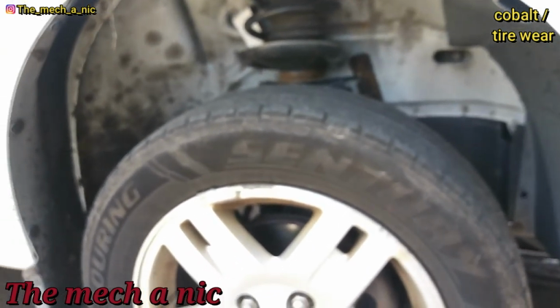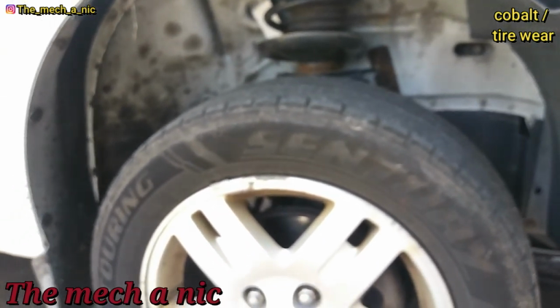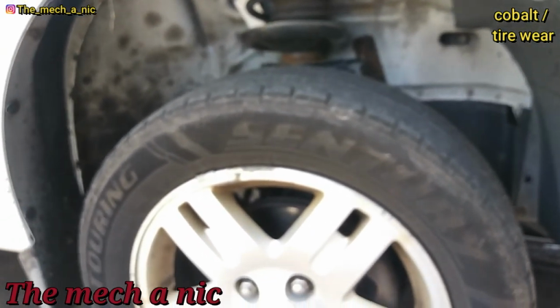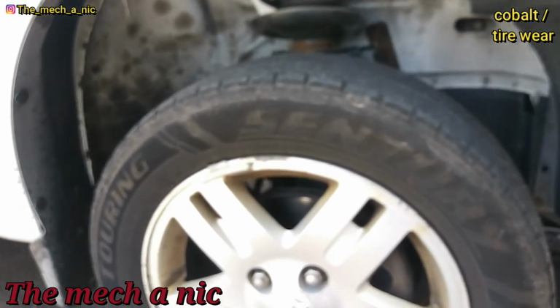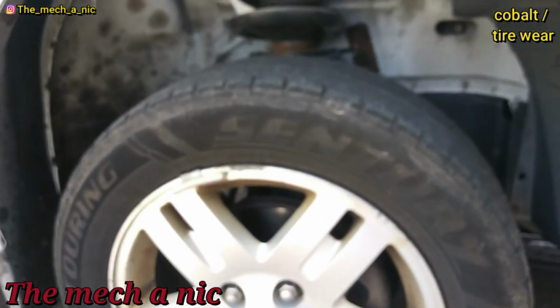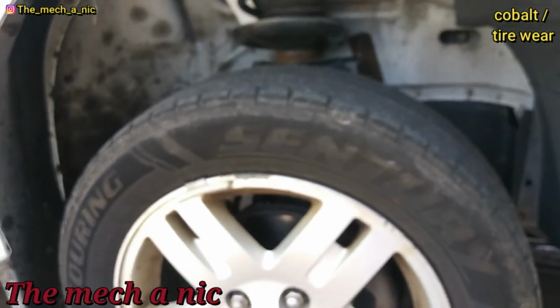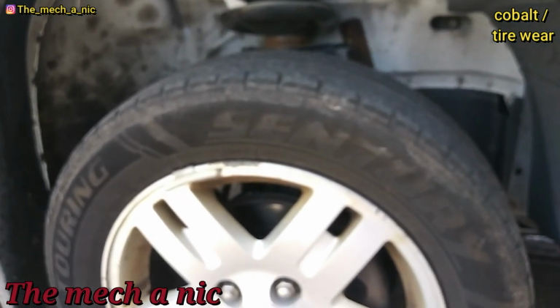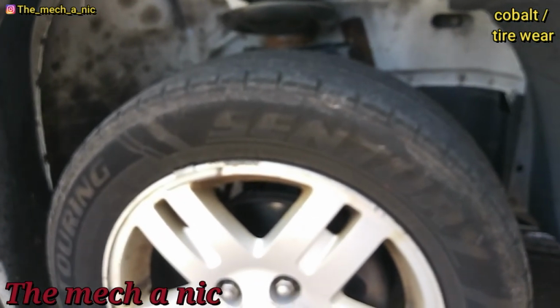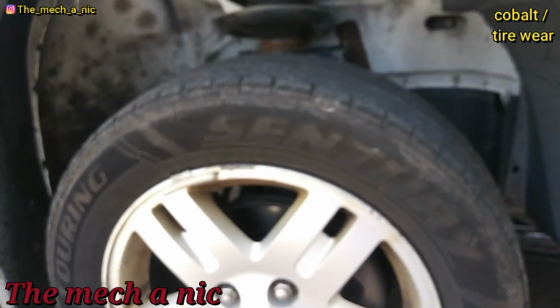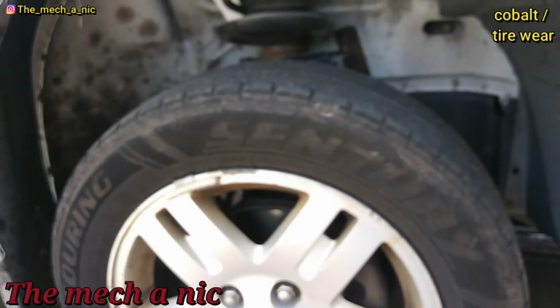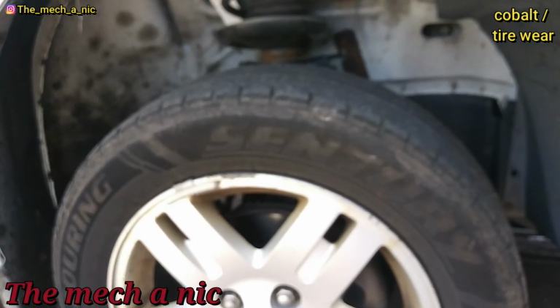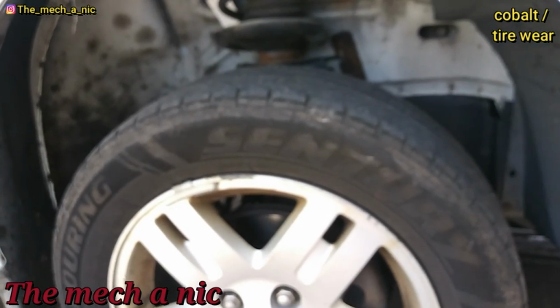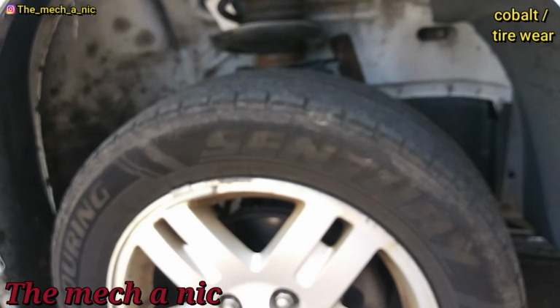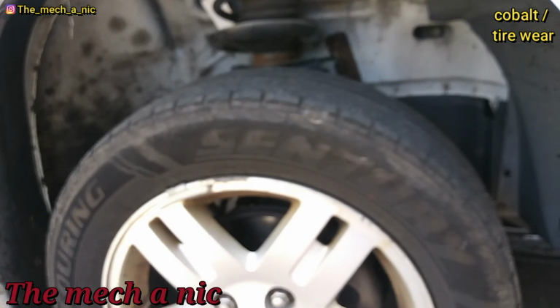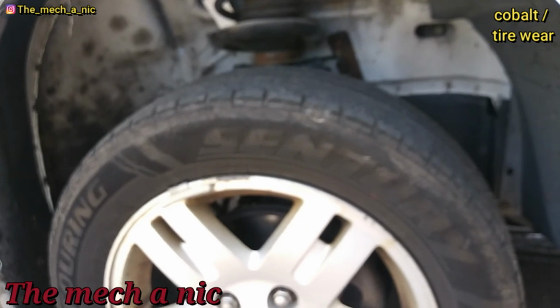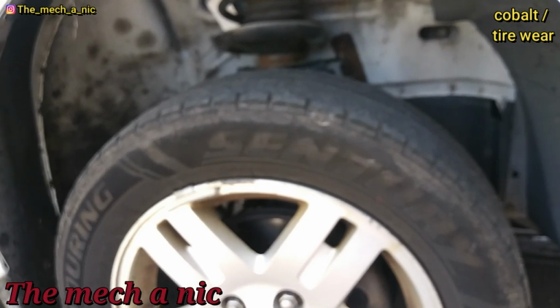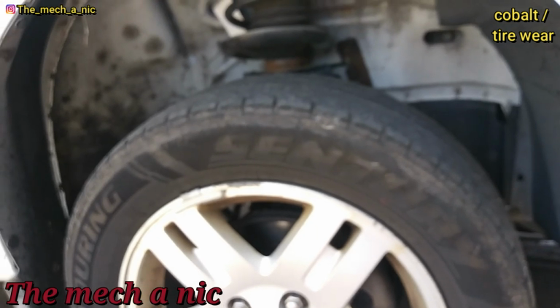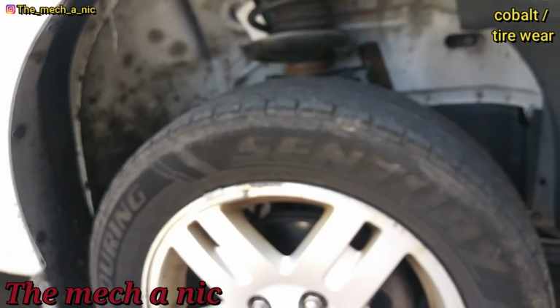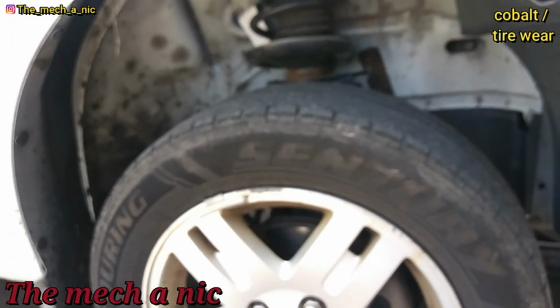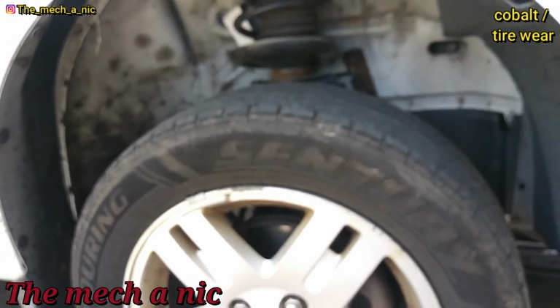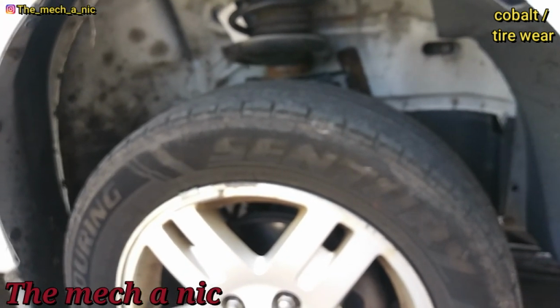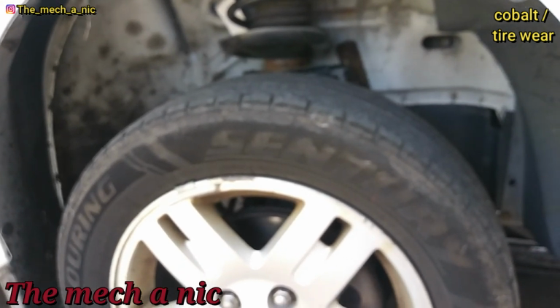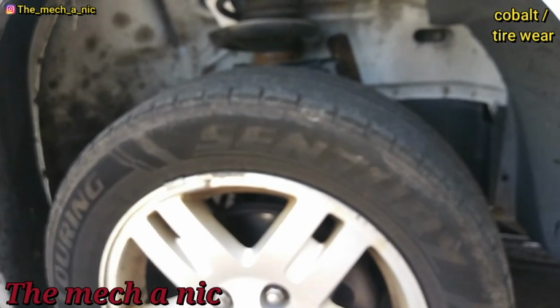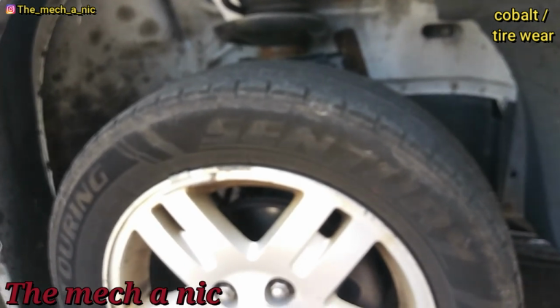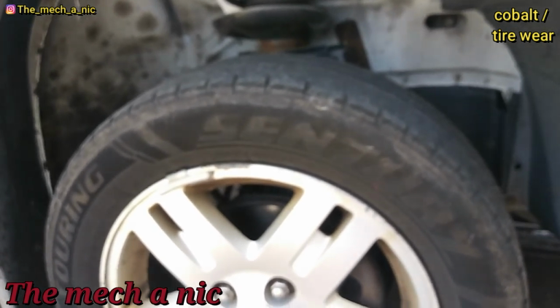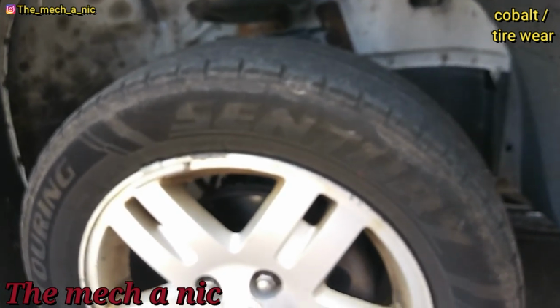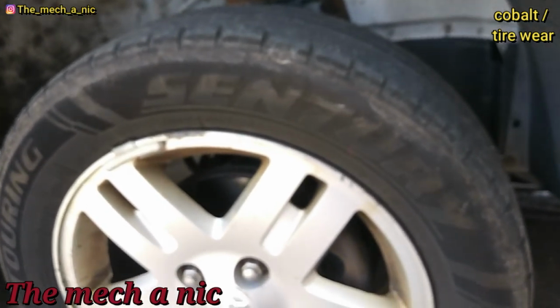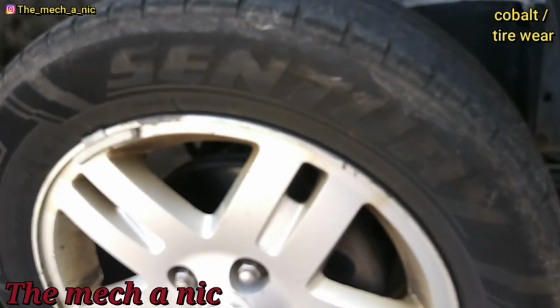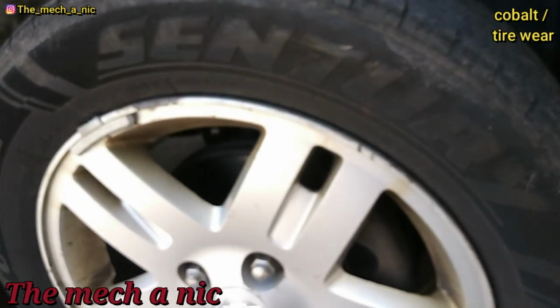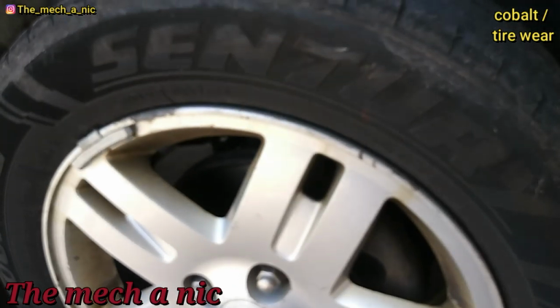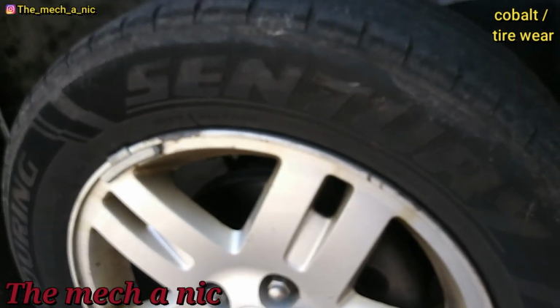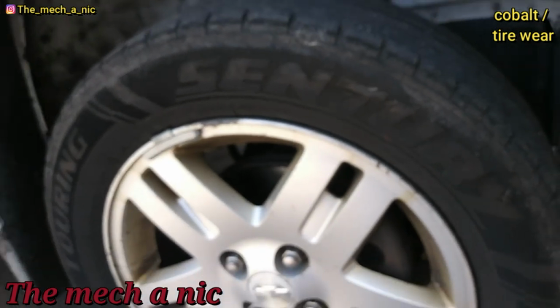There are no parts required on this car — it basically just needs a new set of tires and a proper wheel alignment.